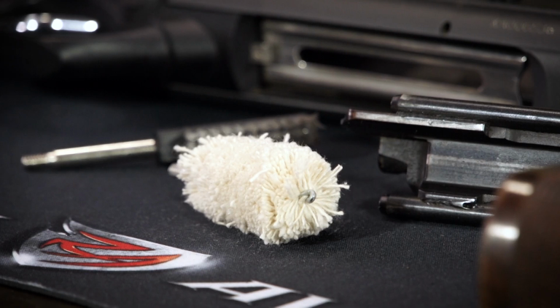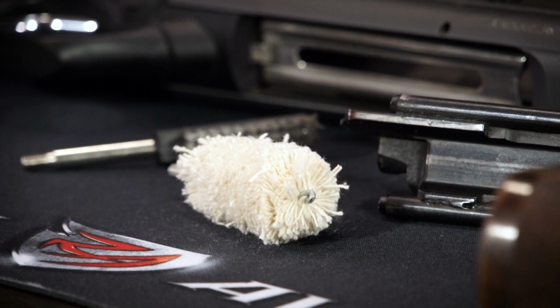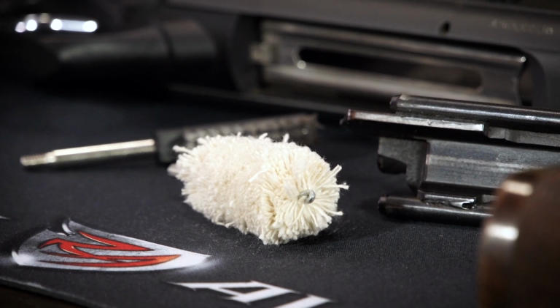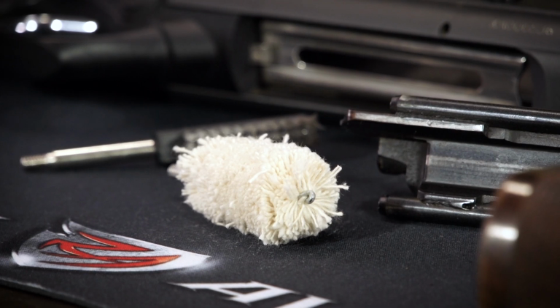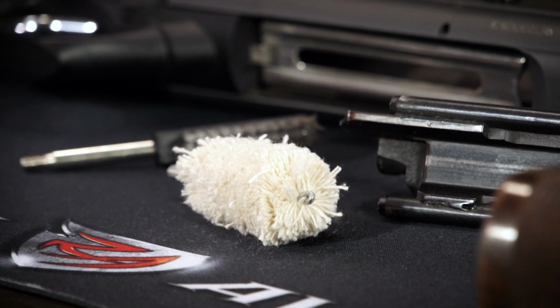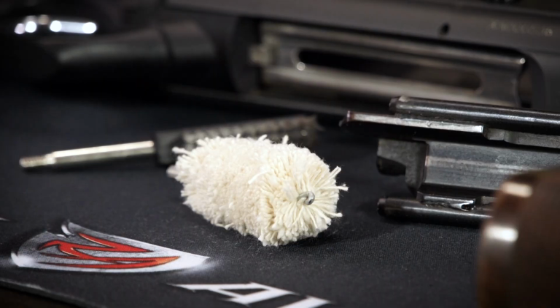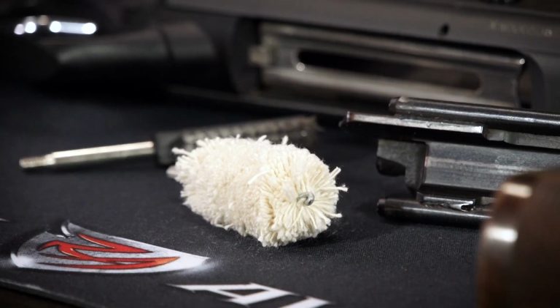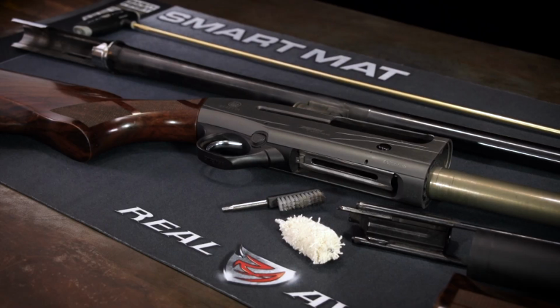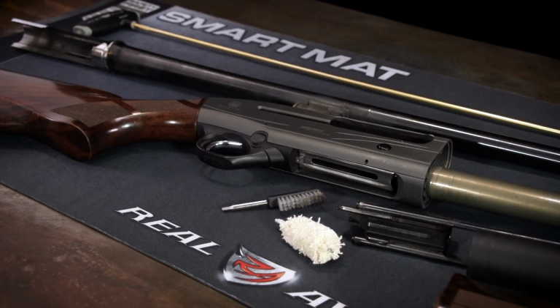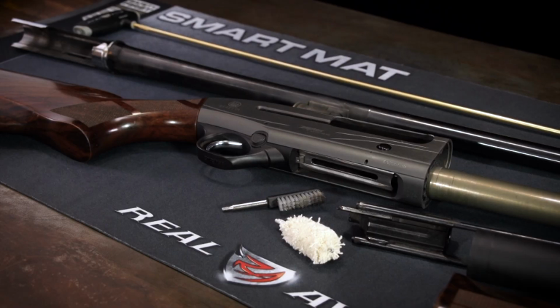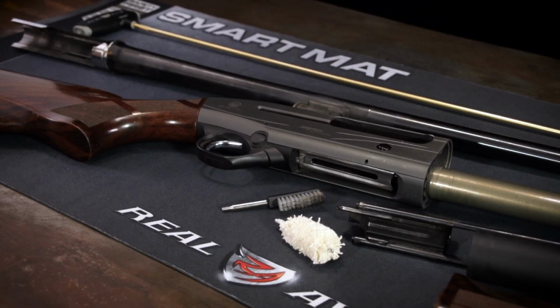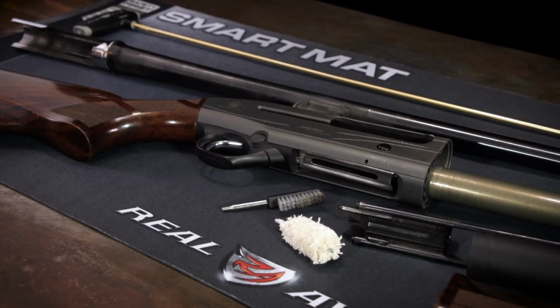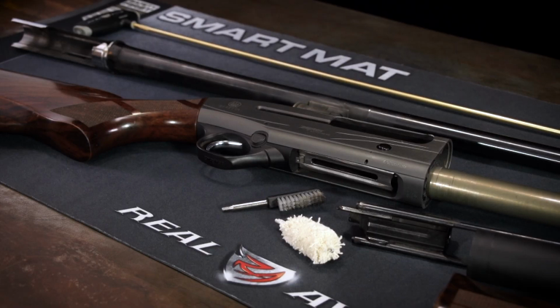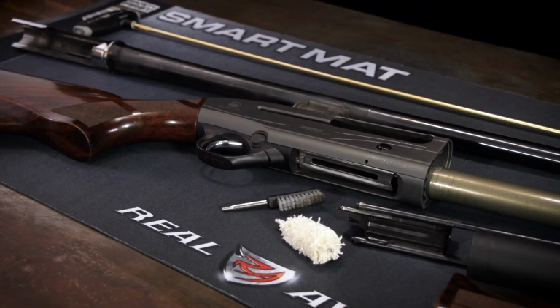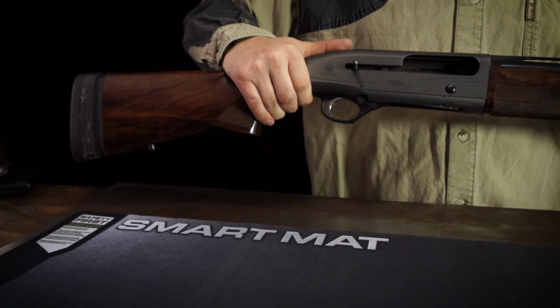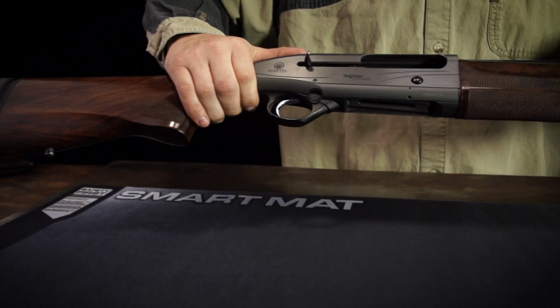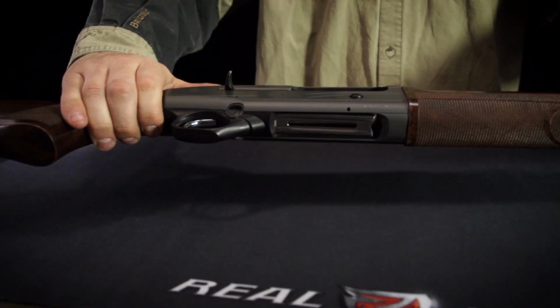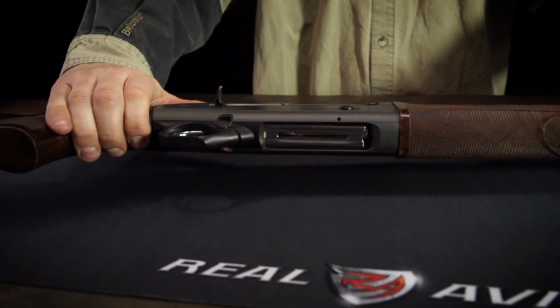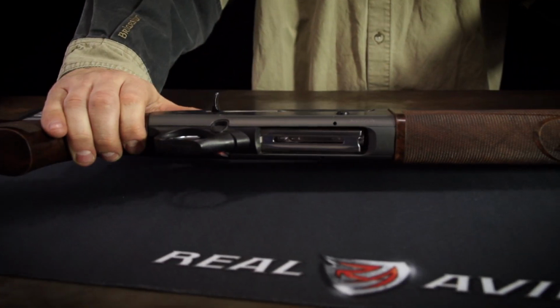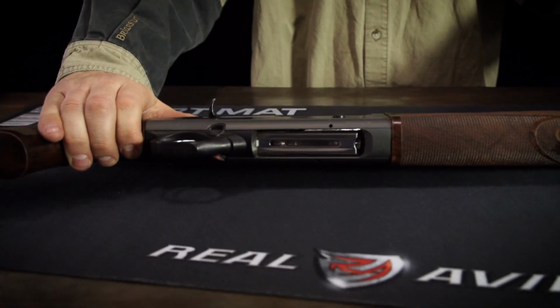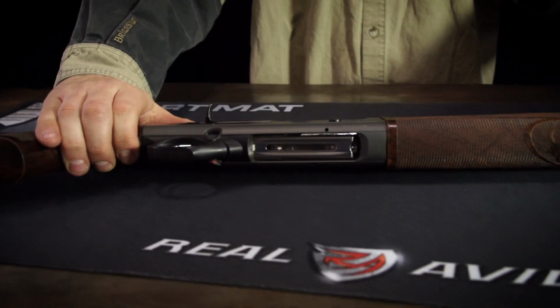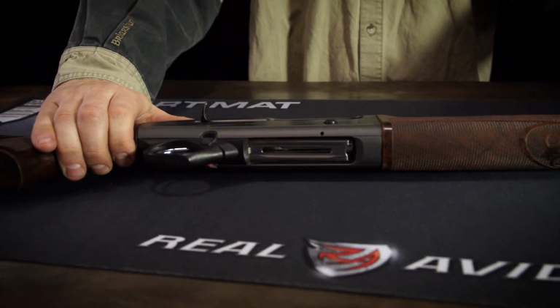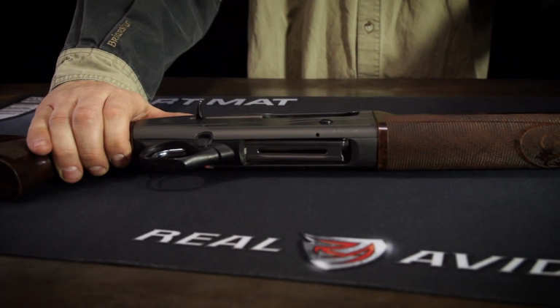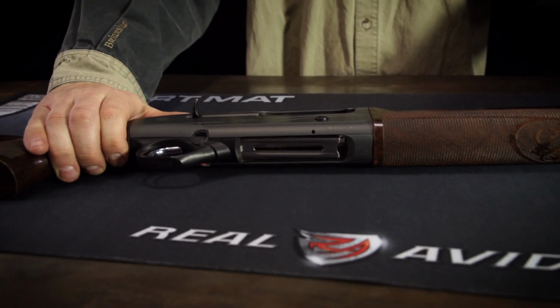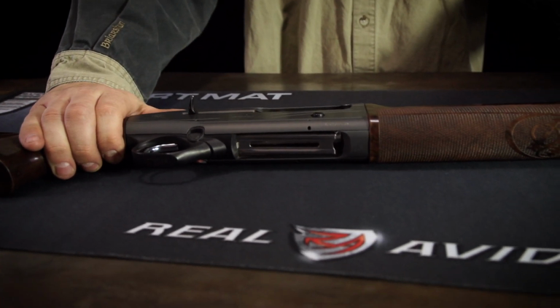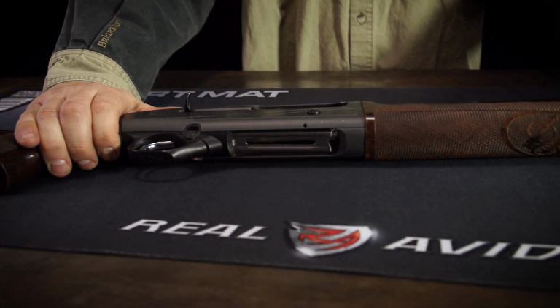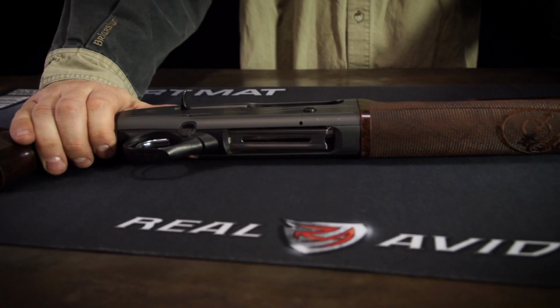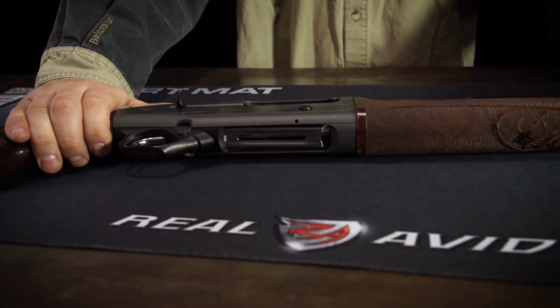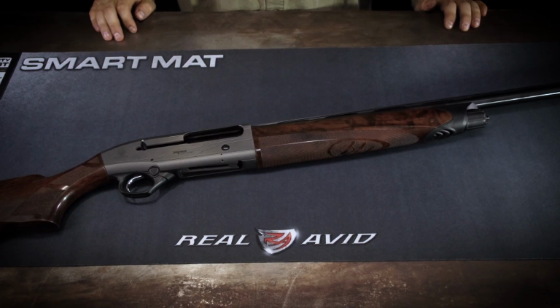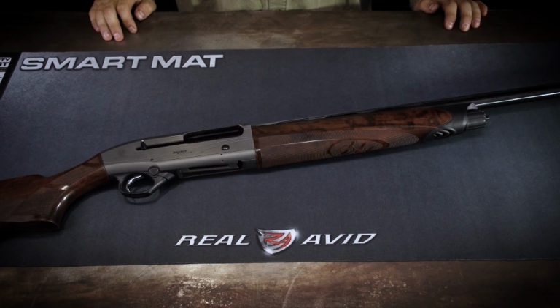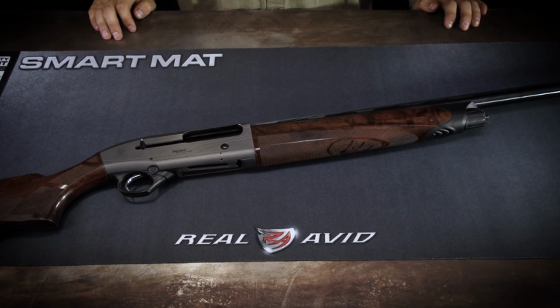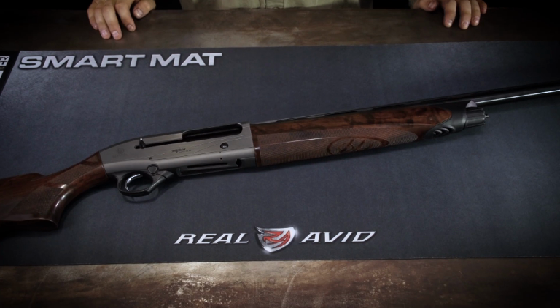Good for all rifles and shotguns. The Real Avid Universal Smart Mat — your kitchen table will thank you.